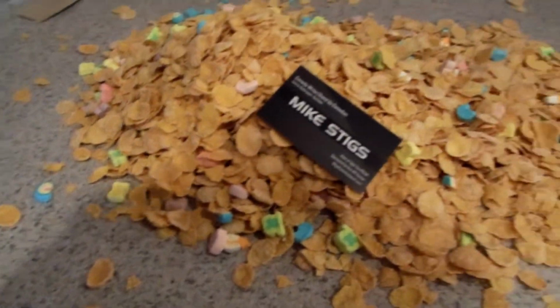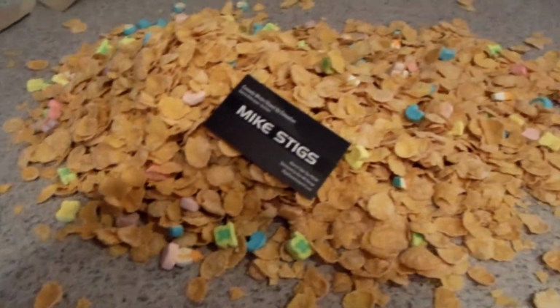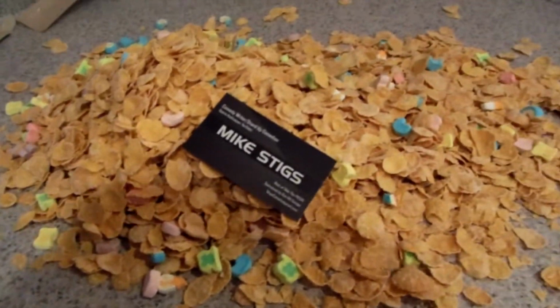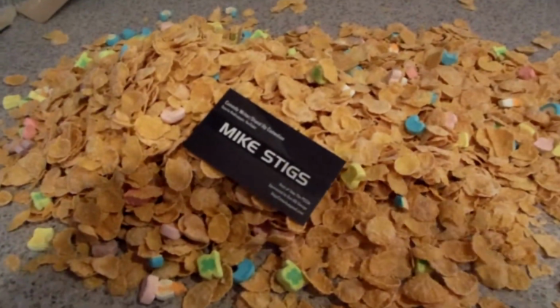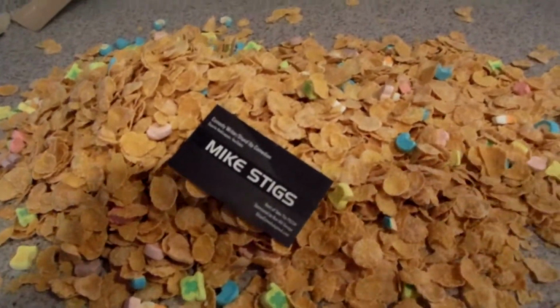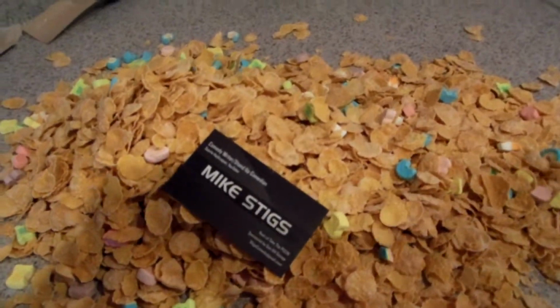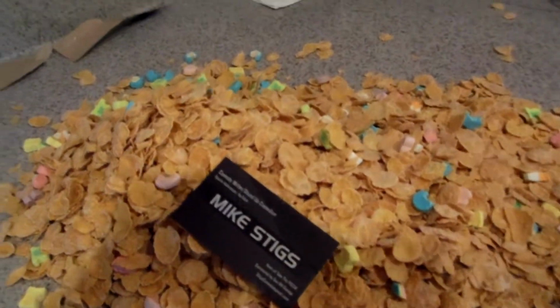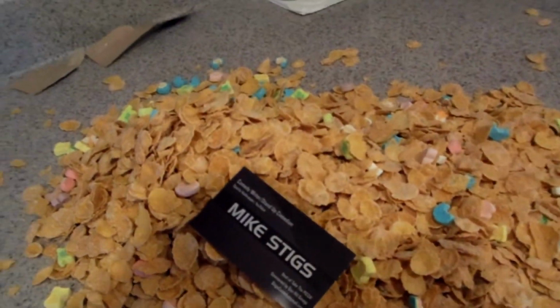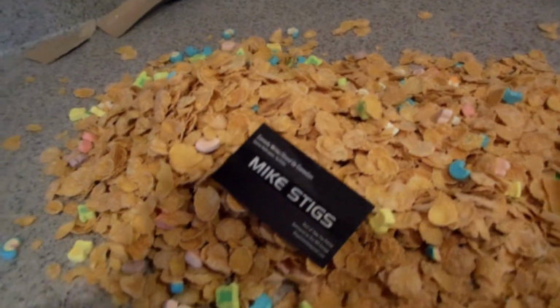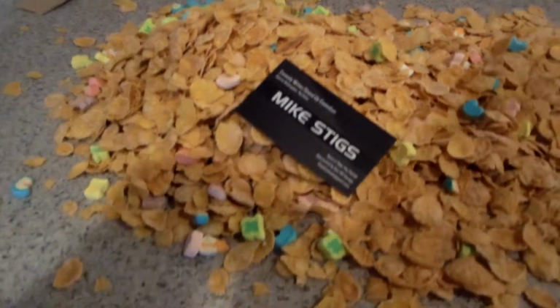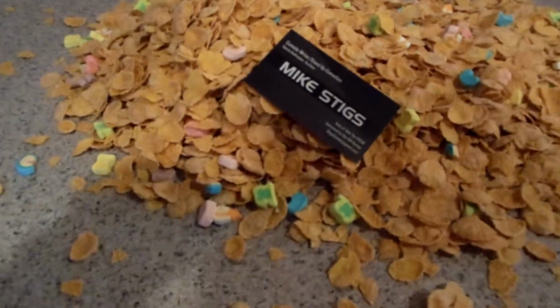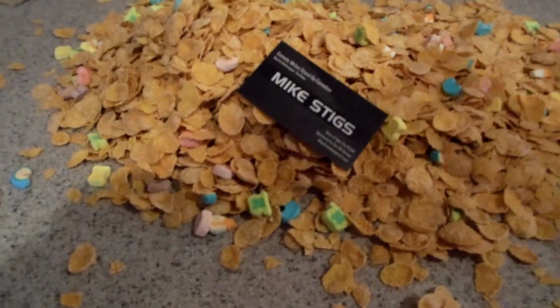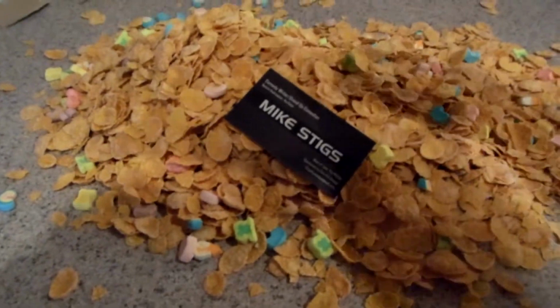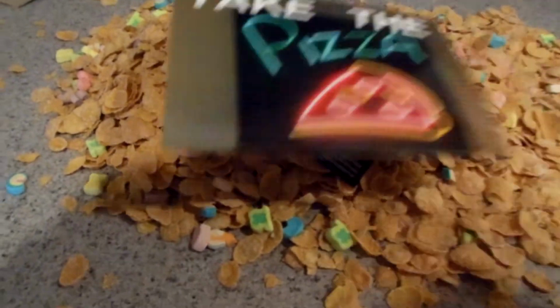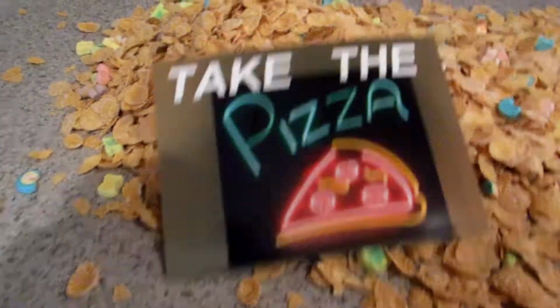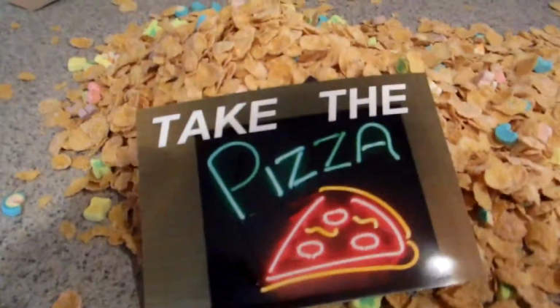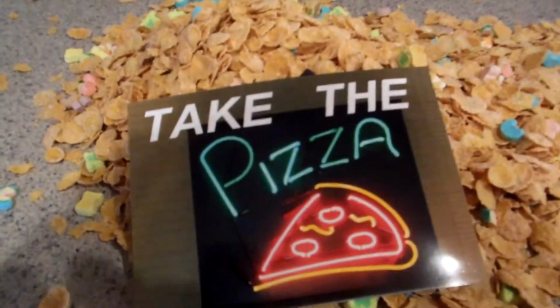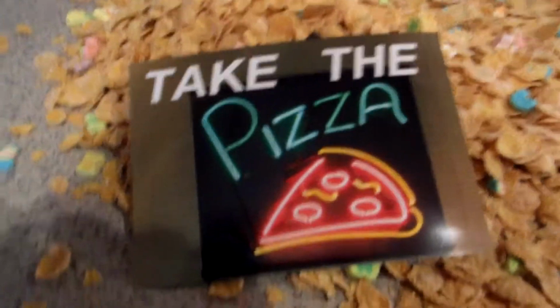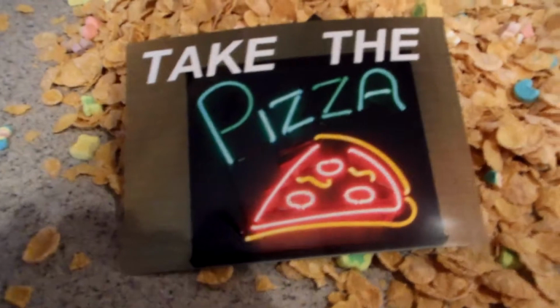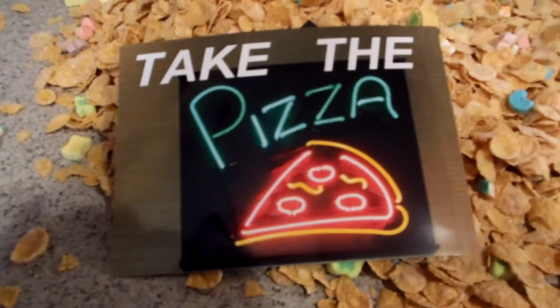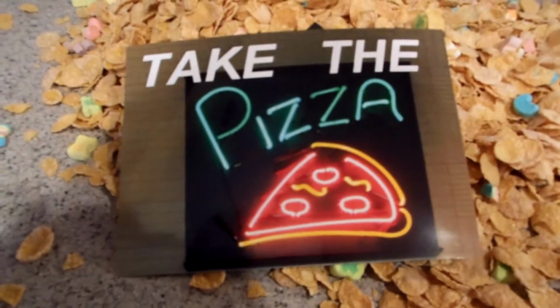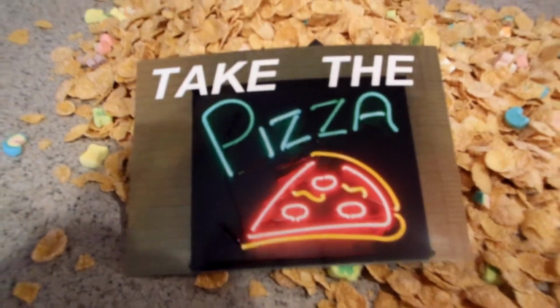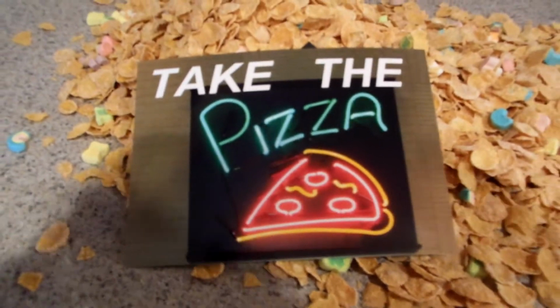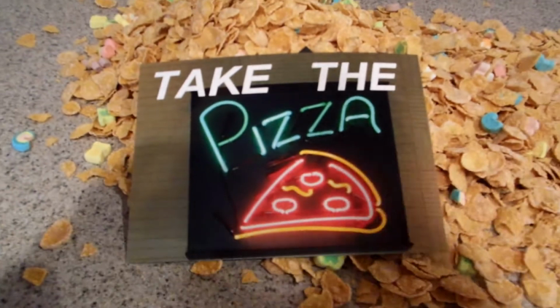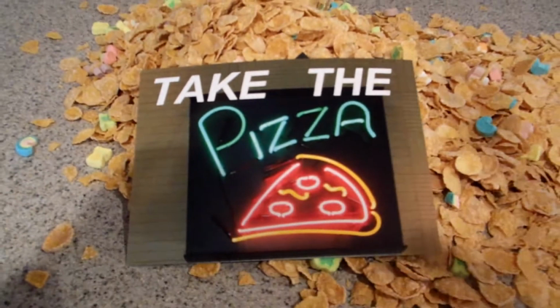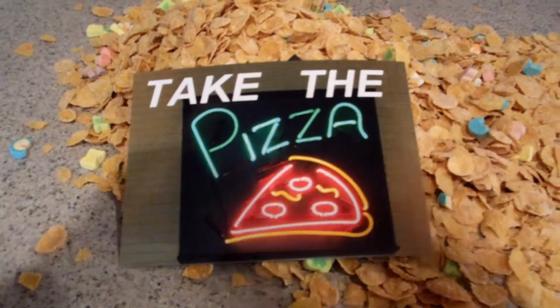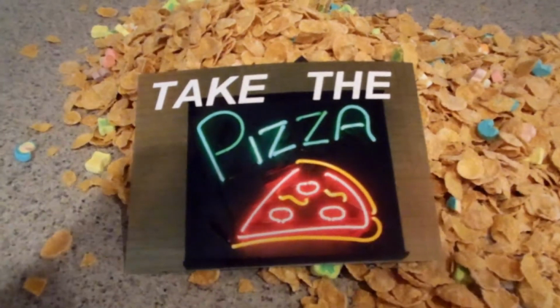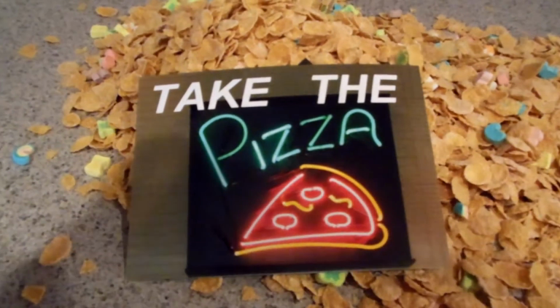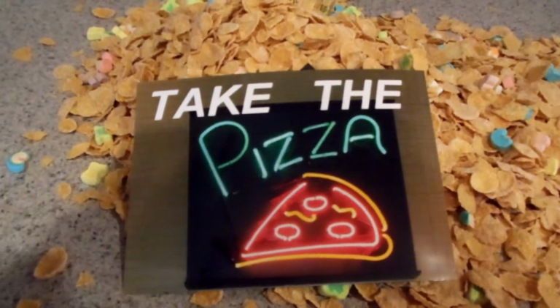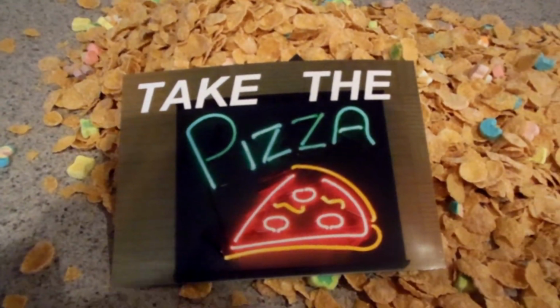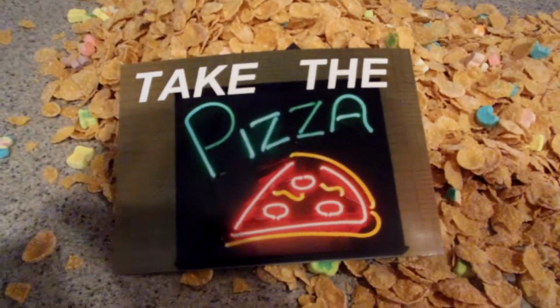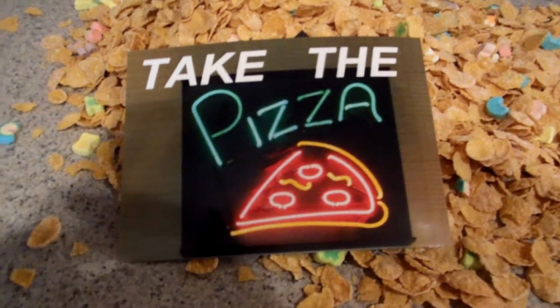I'm Mike Stiggs. Don't forget to watch Take the Pizza every week.